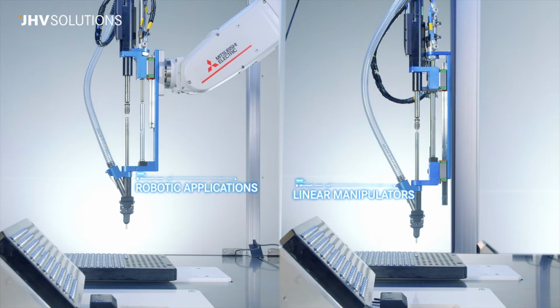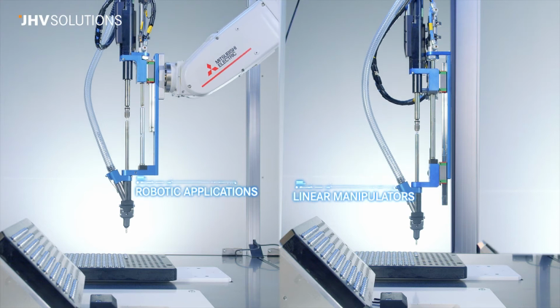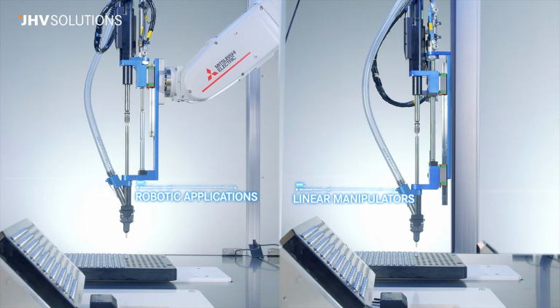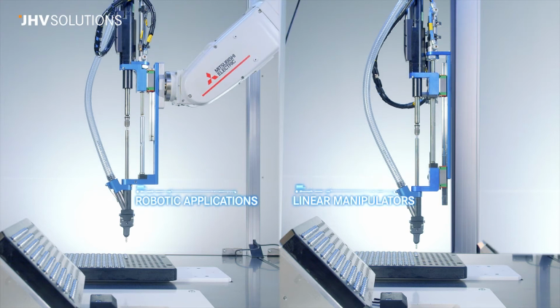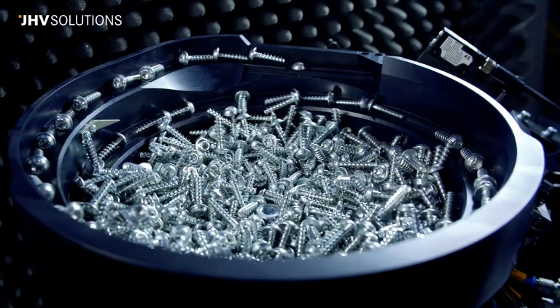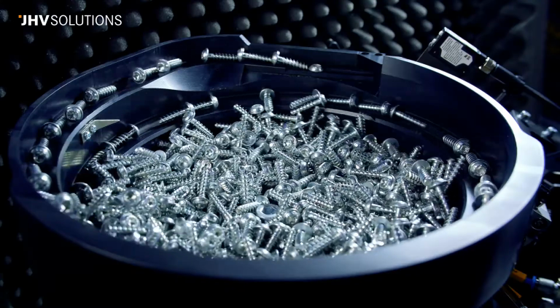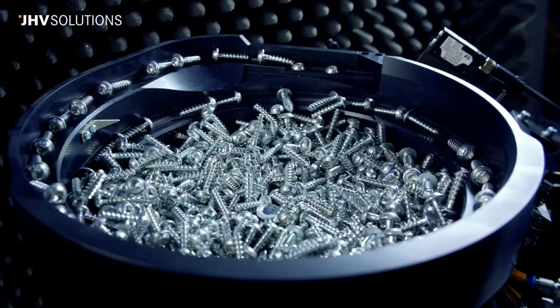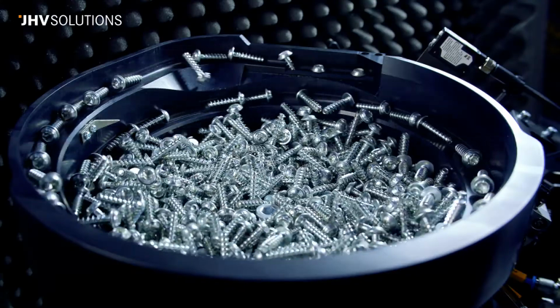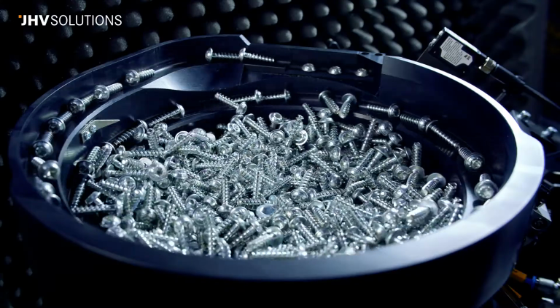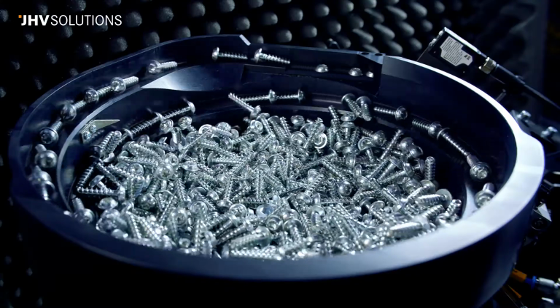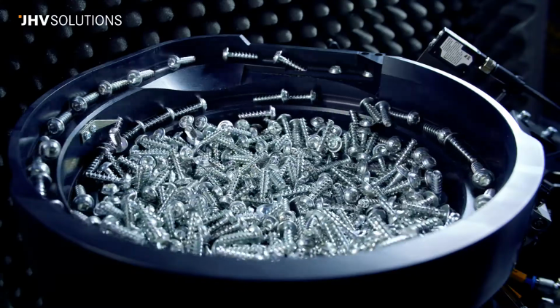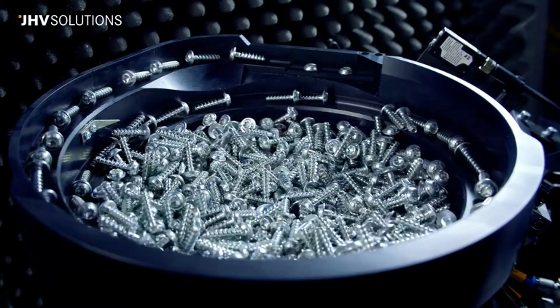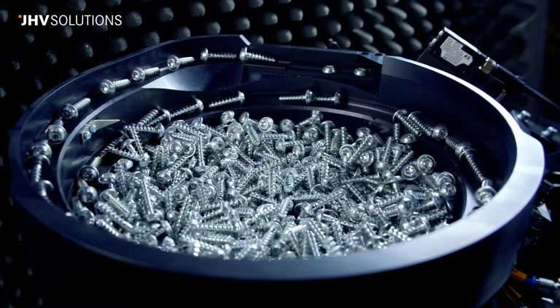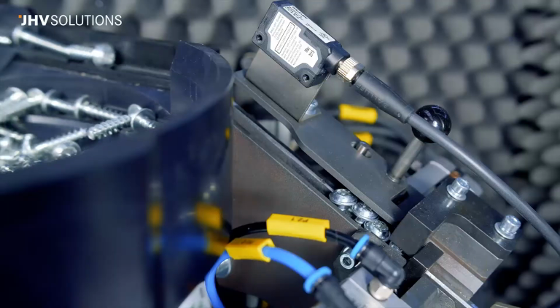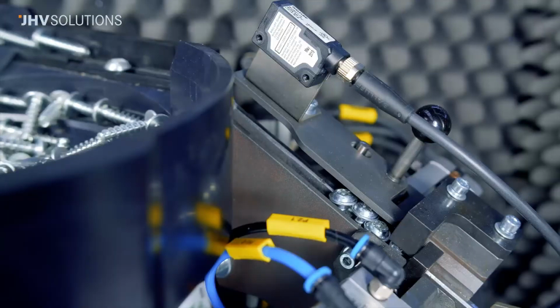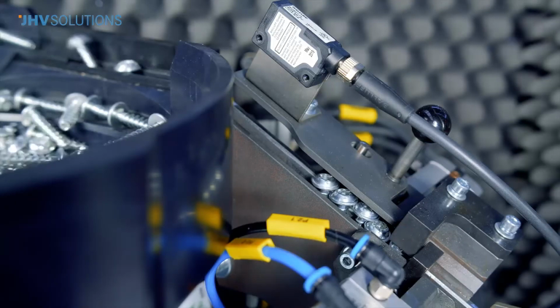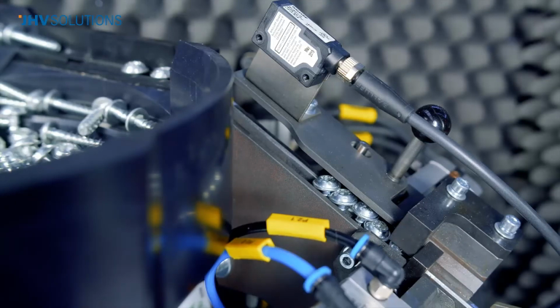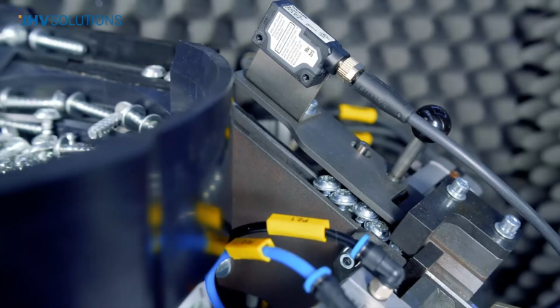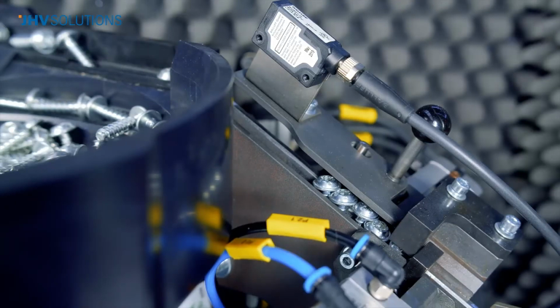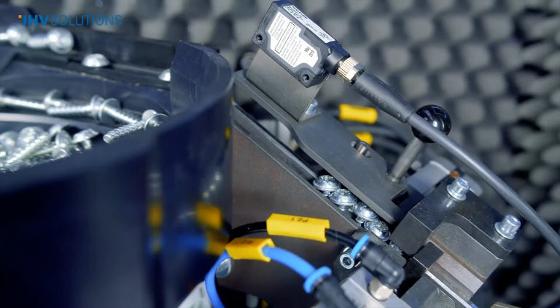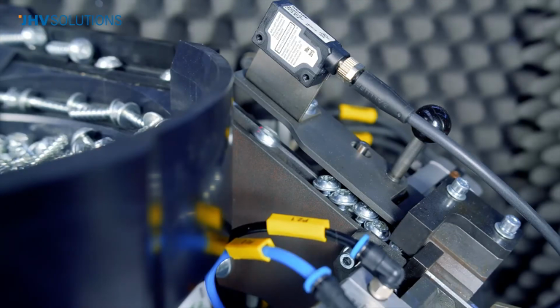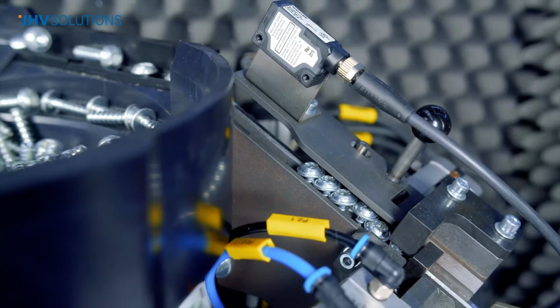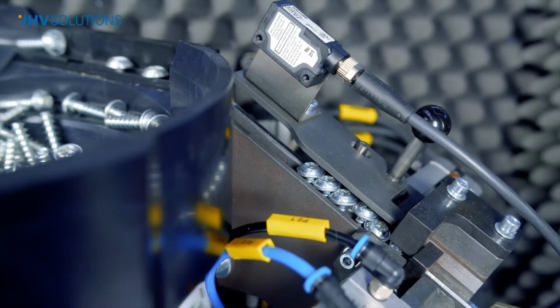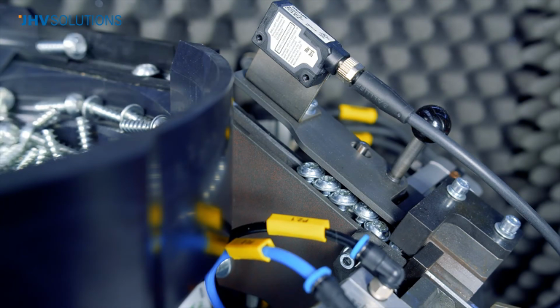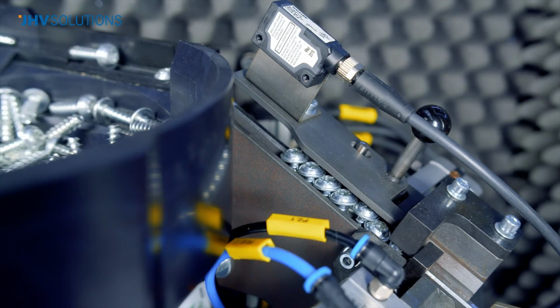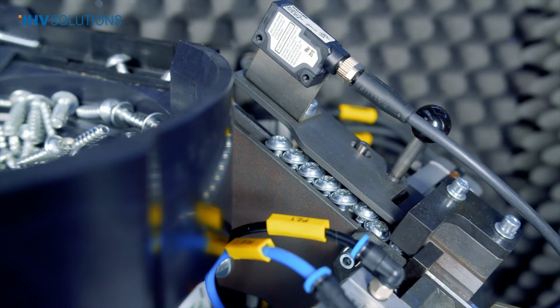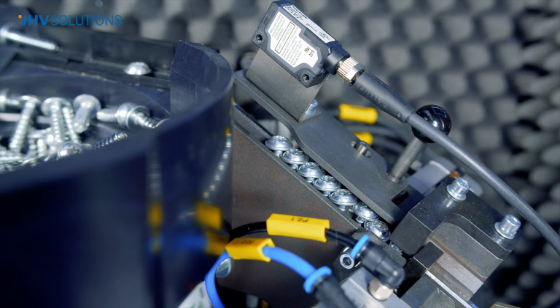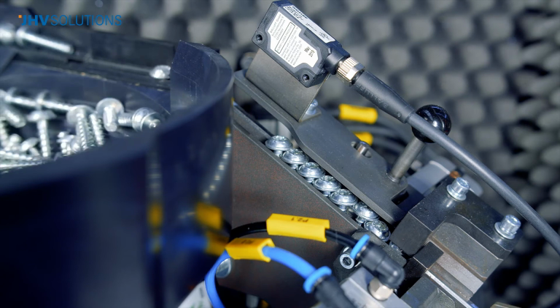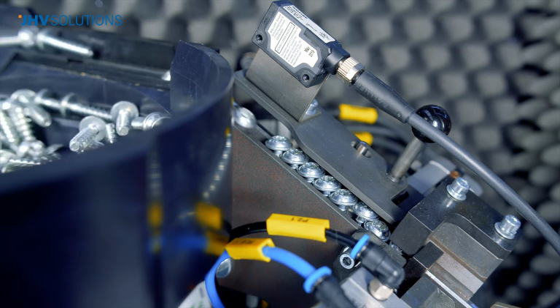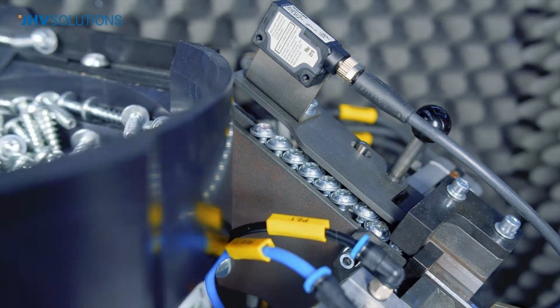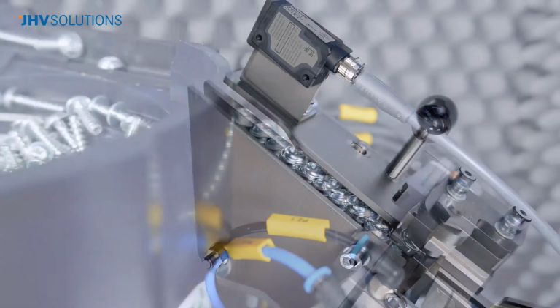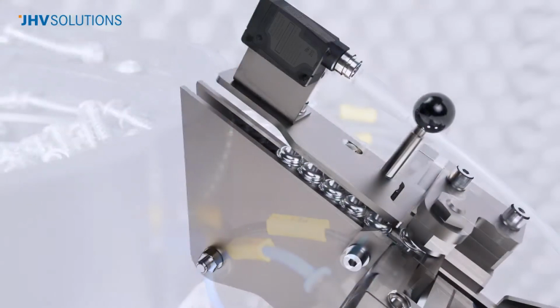Our own bowl feeders are able to check the screw lengths and sort the faulty ones out before screwing.